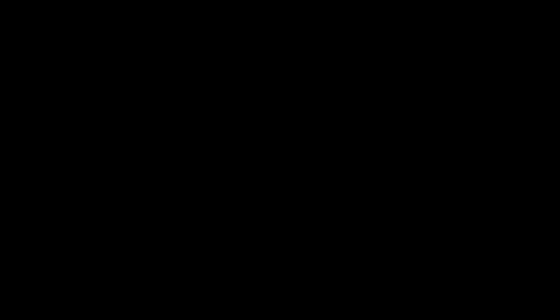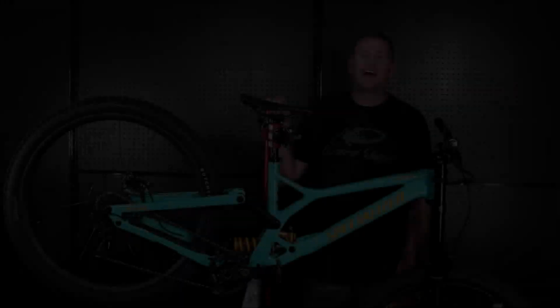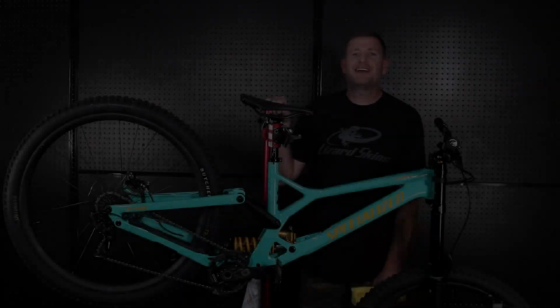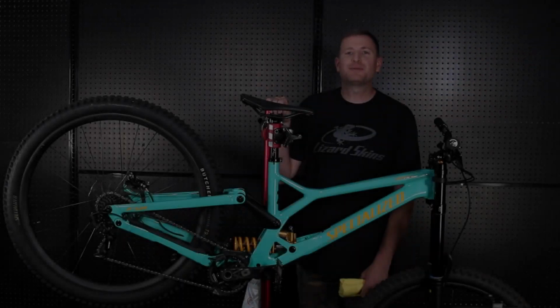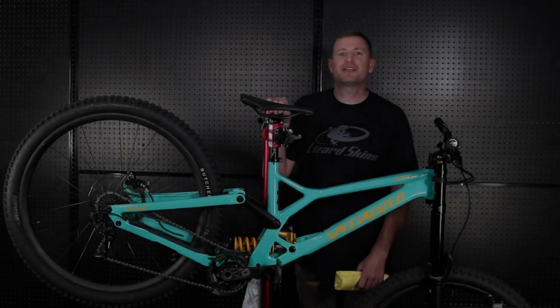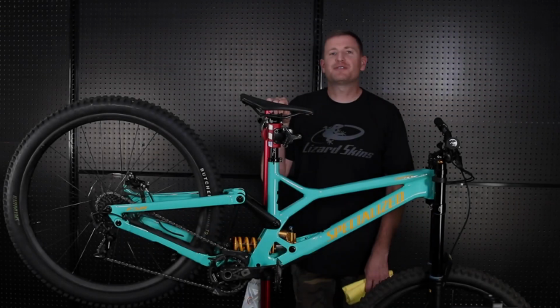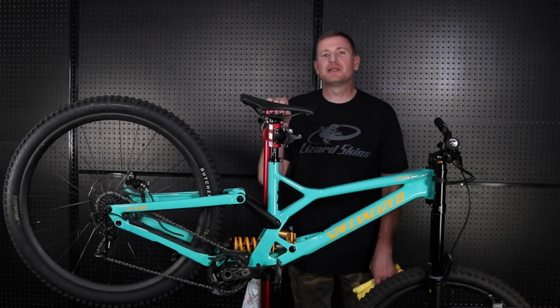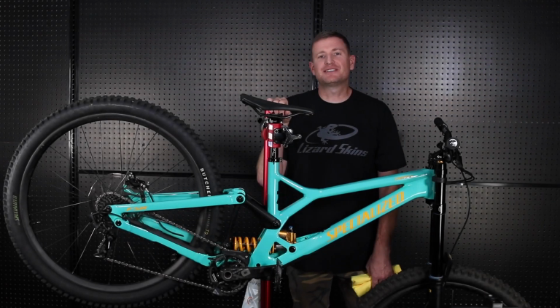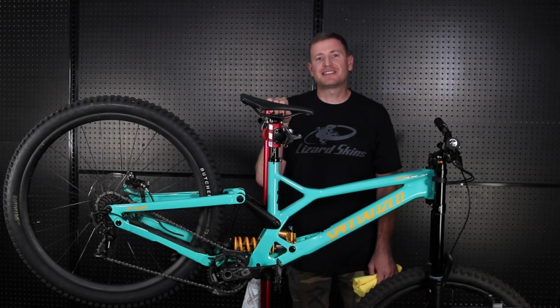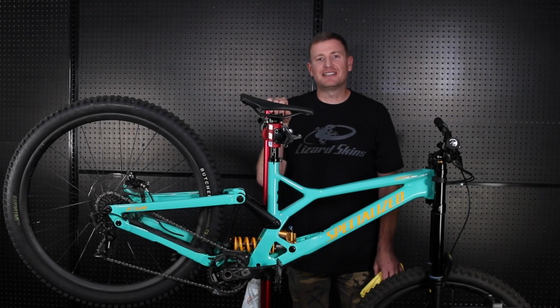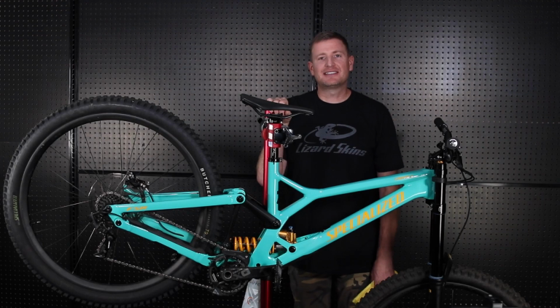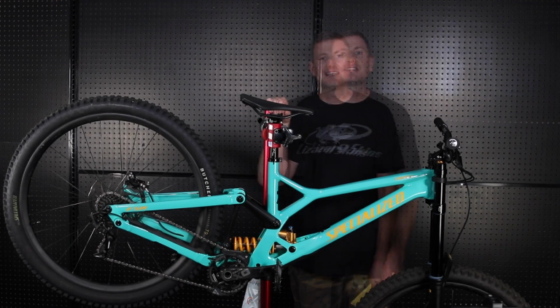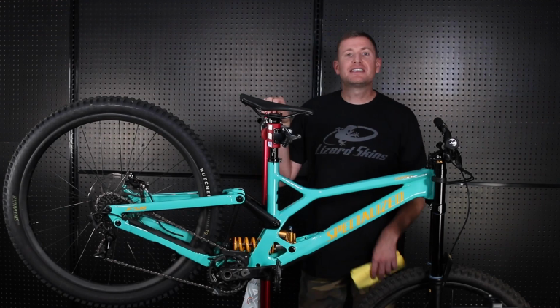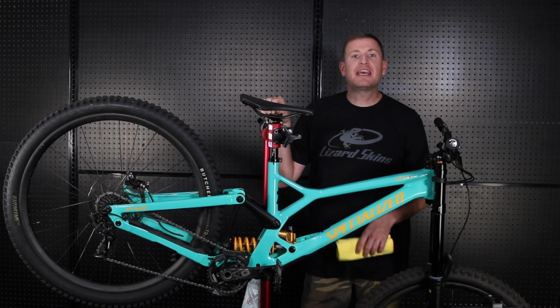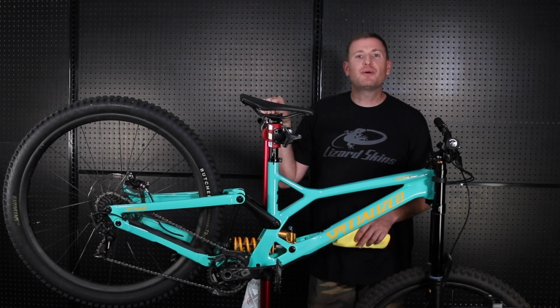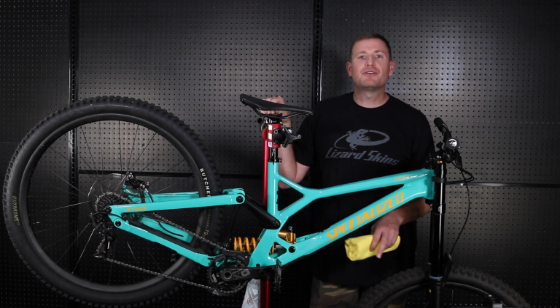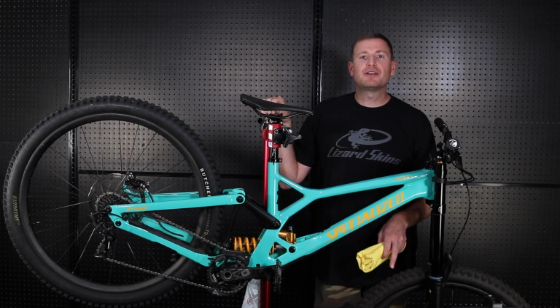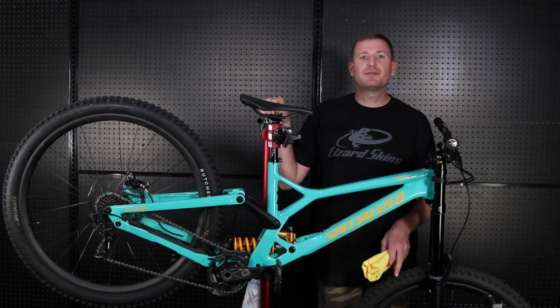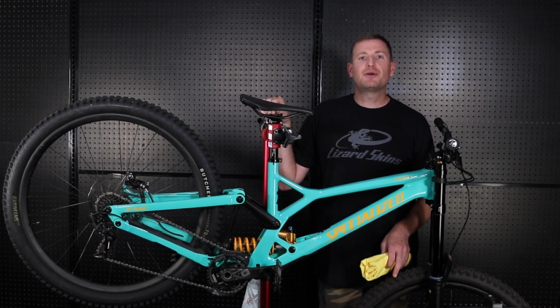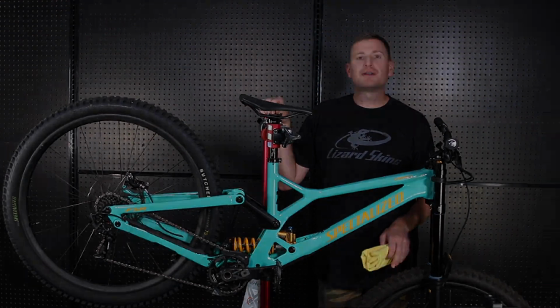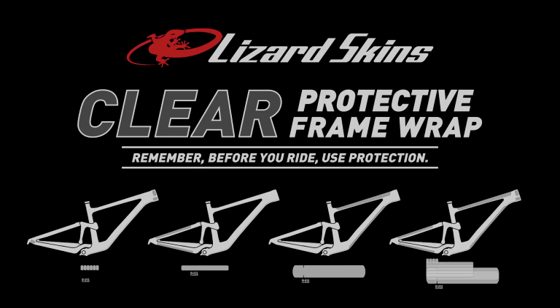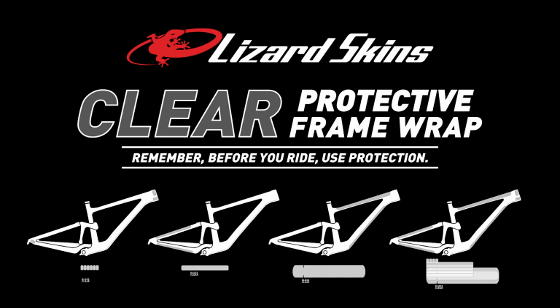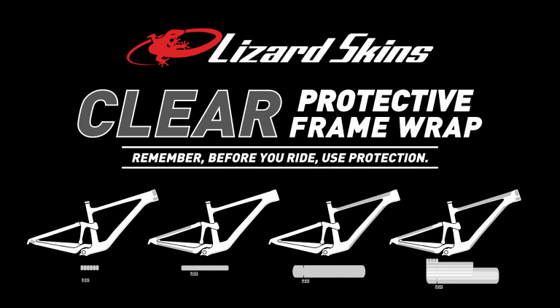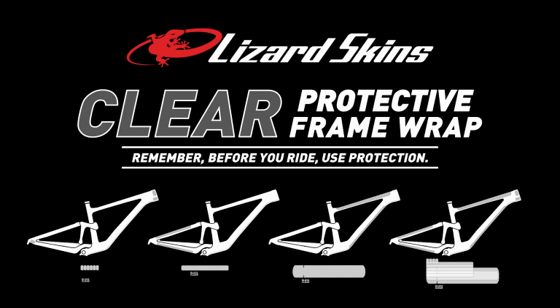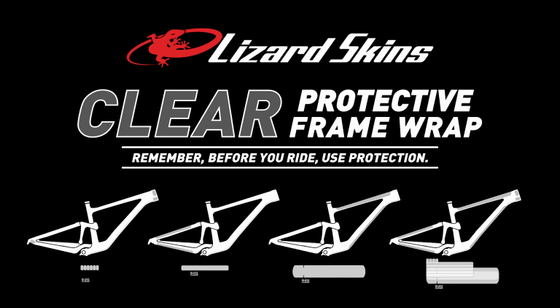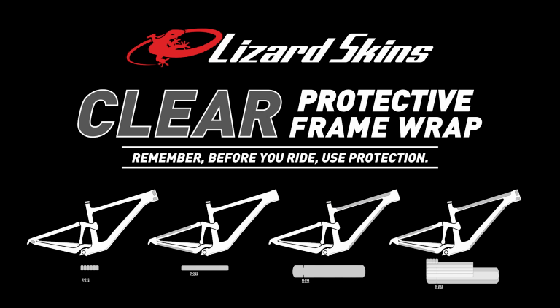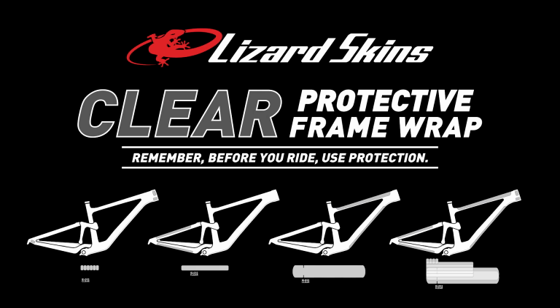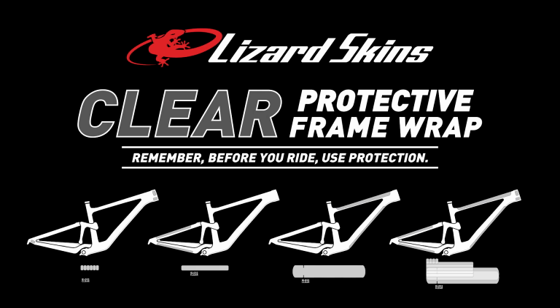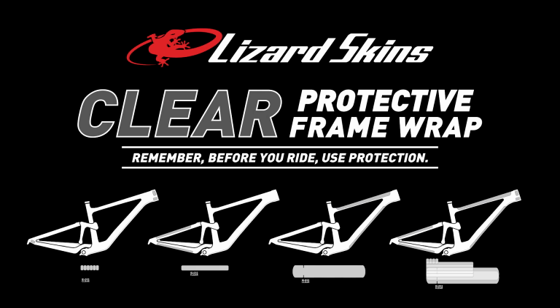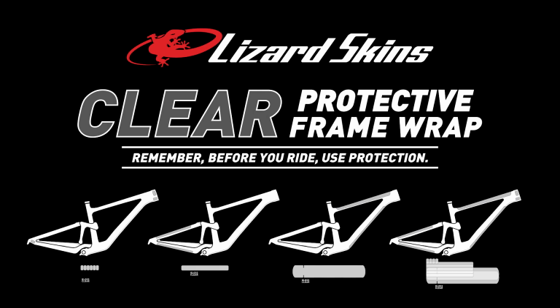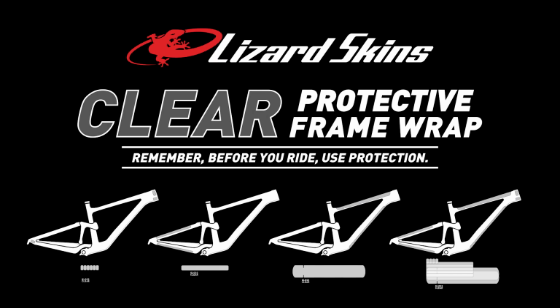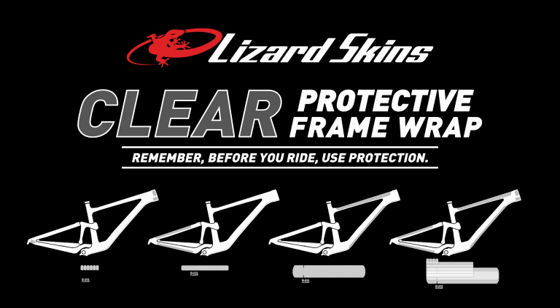Hi, I'm John from Lizard Skins. Today I want to run you through our newly updated frame protection wrap.